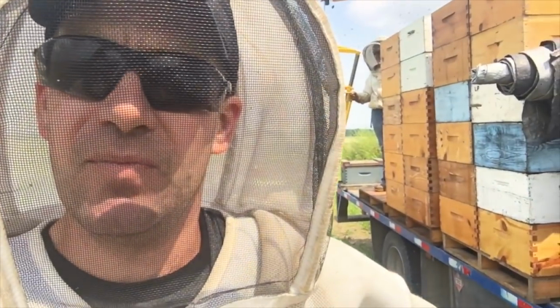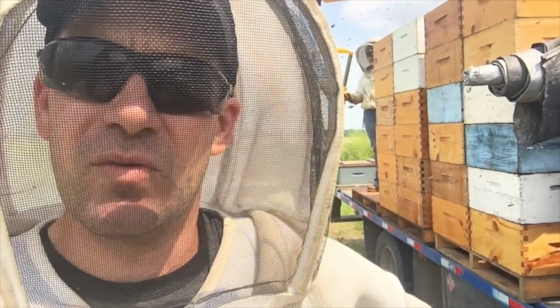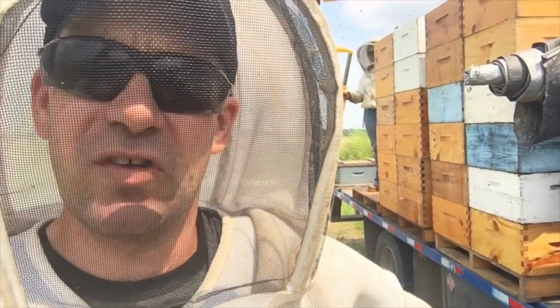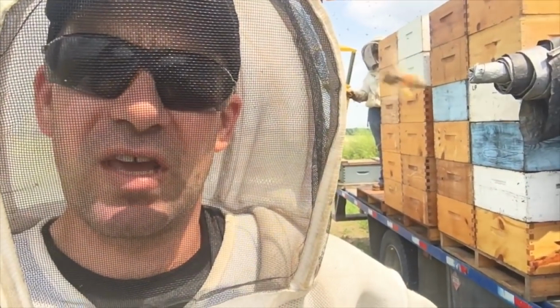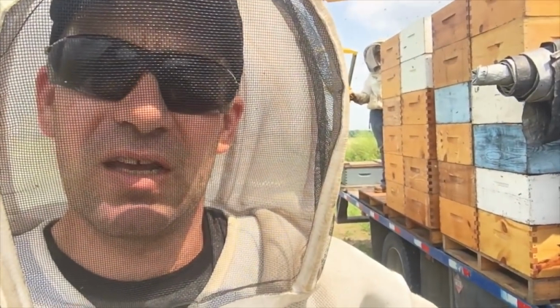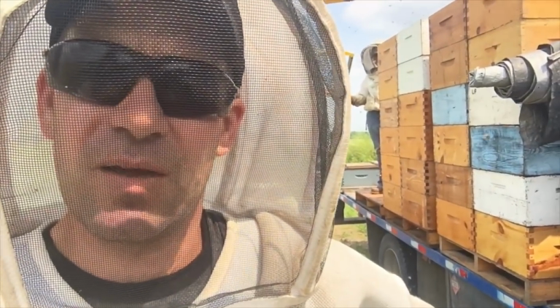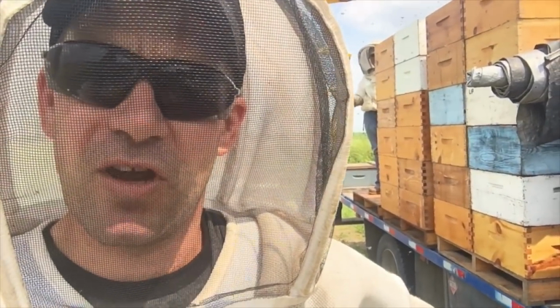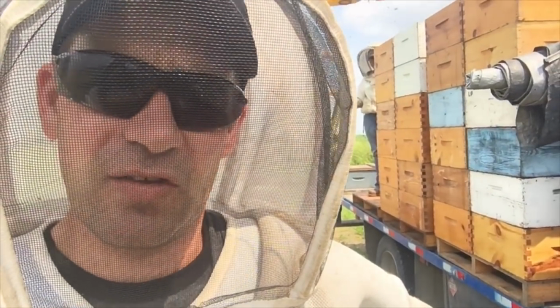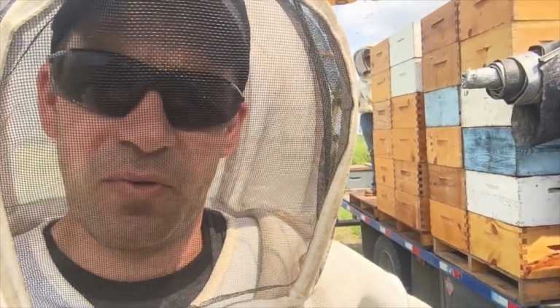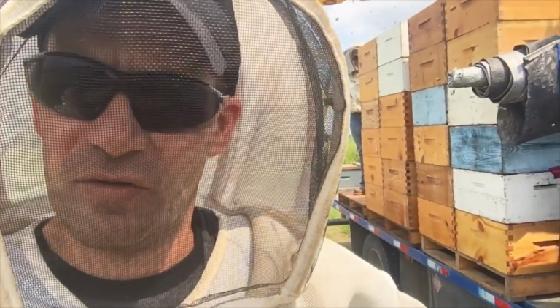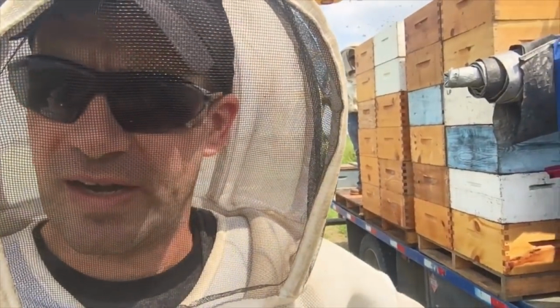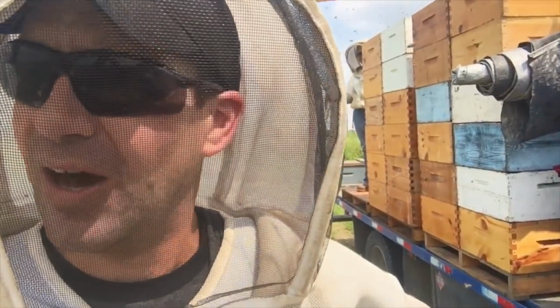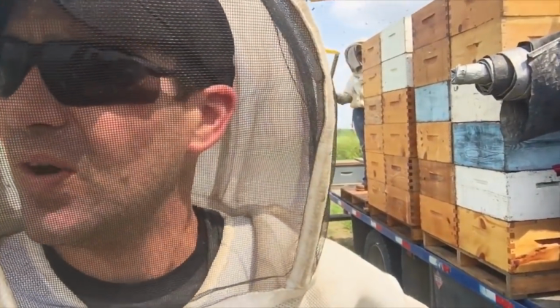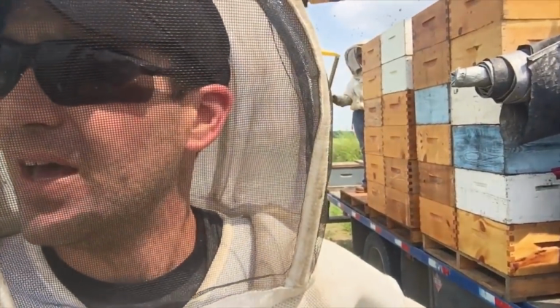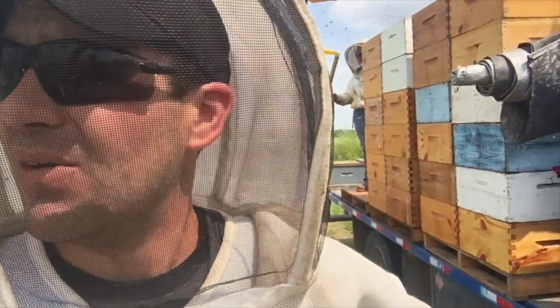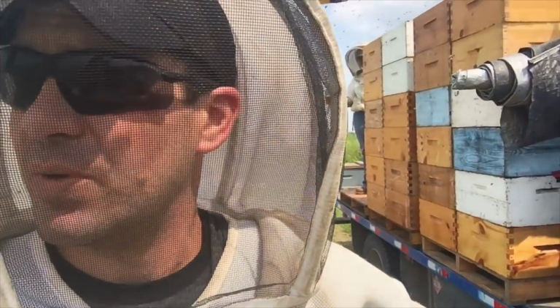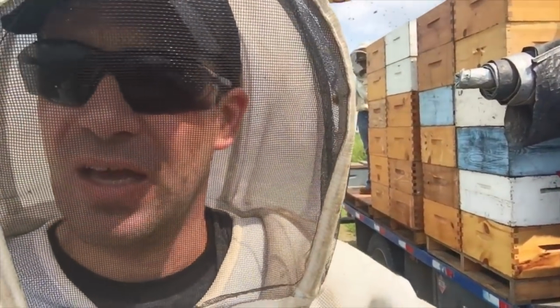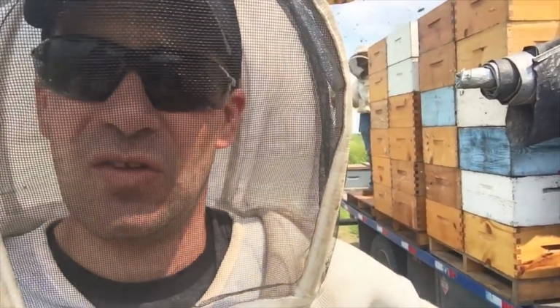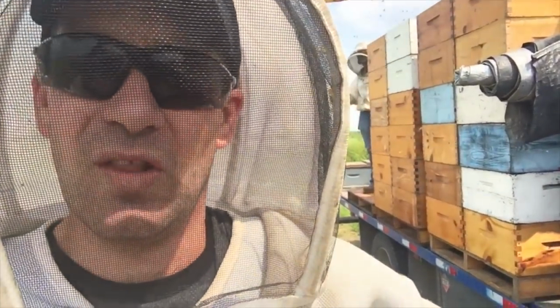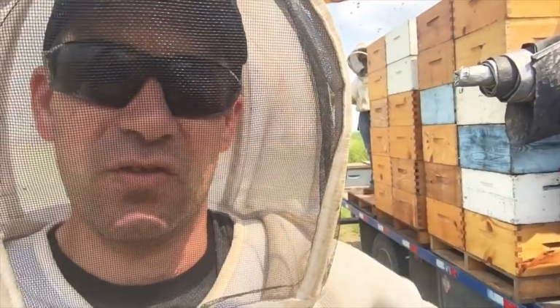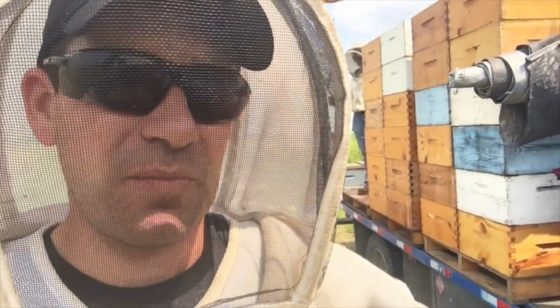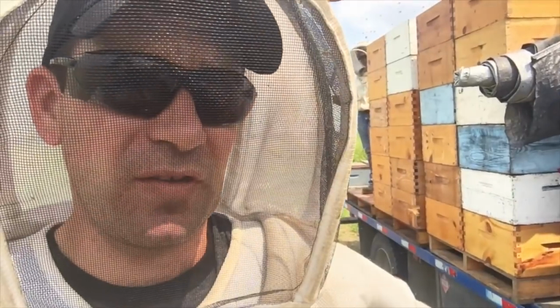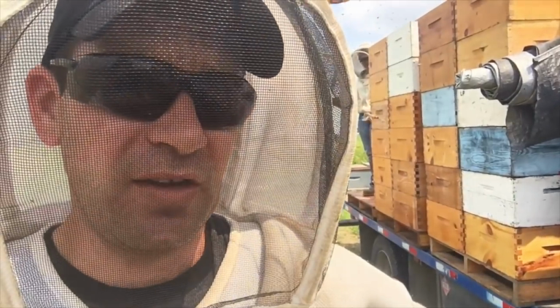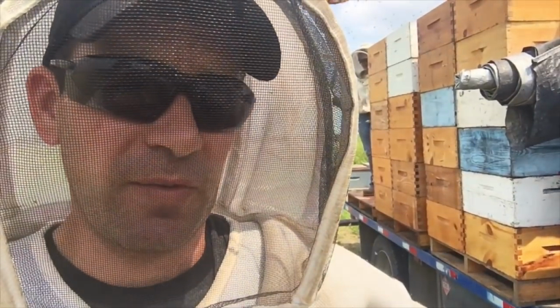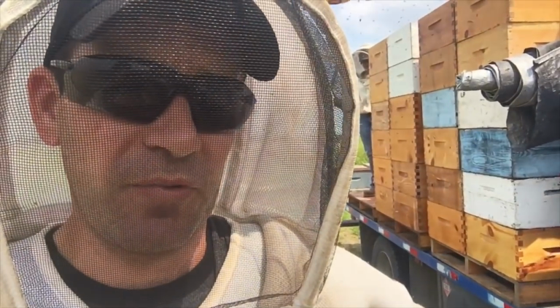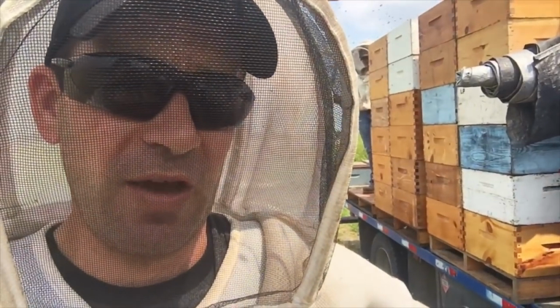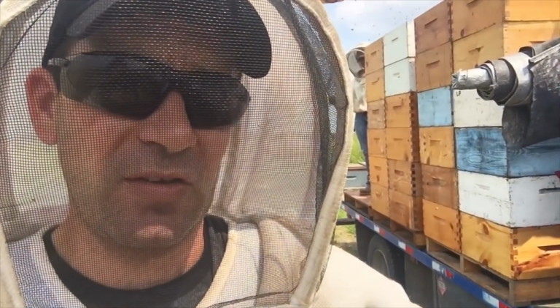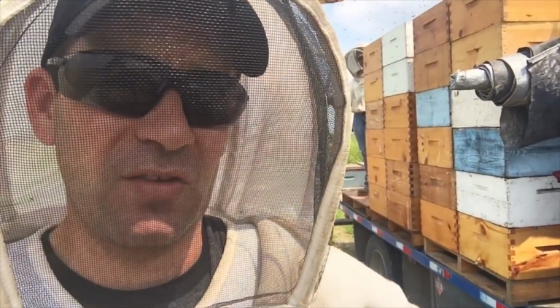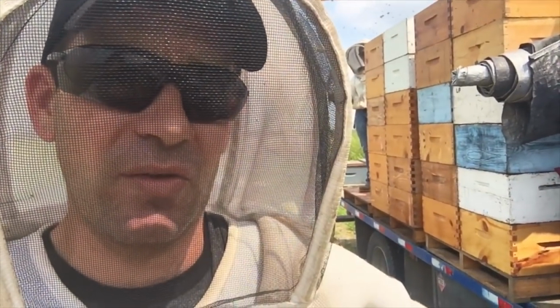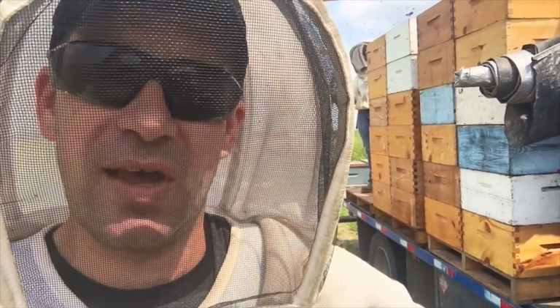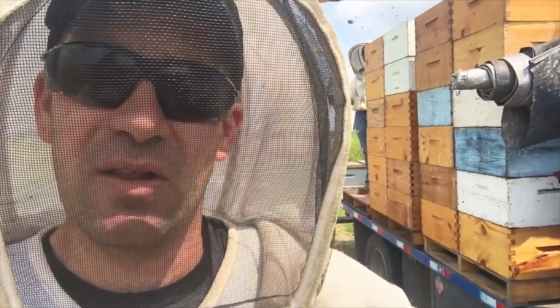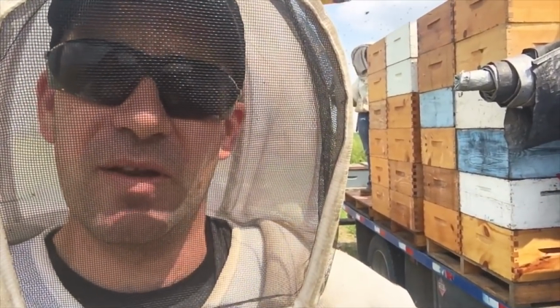We're just getting a couple yards pulled right now, which we didn't get to last week because the honey is coming in pretty heavy — kind of slowed us down a little bit.